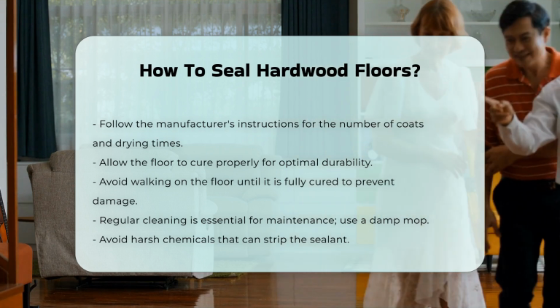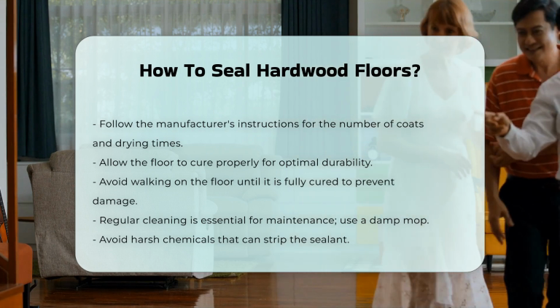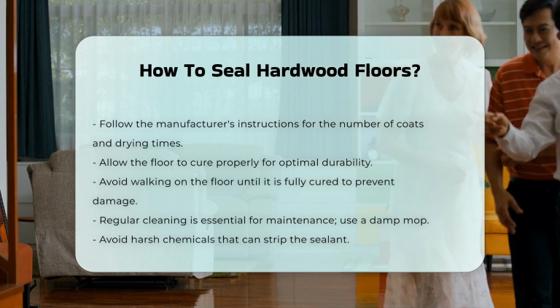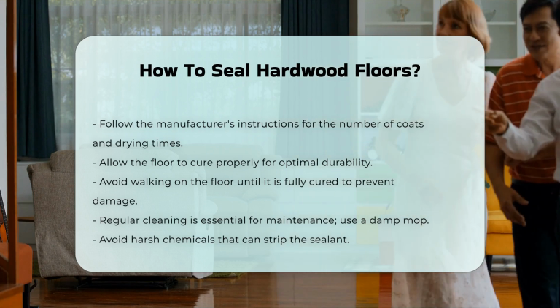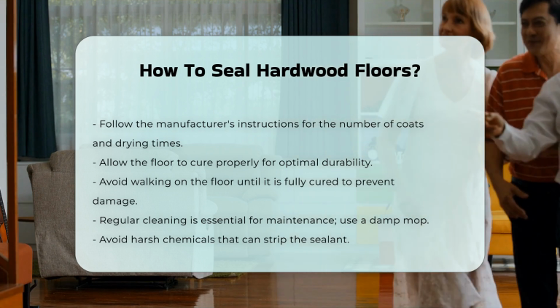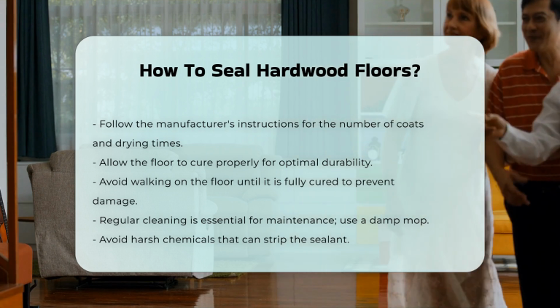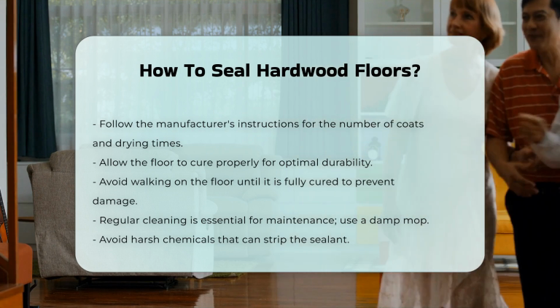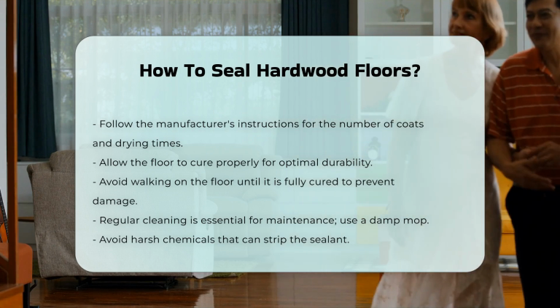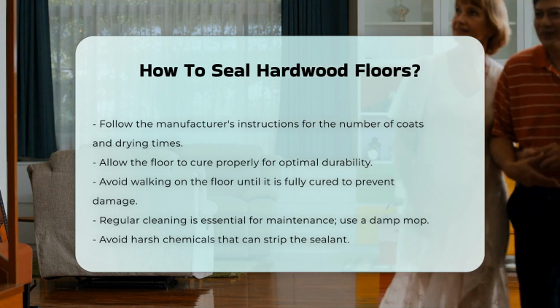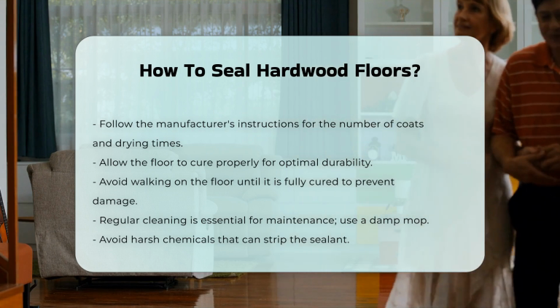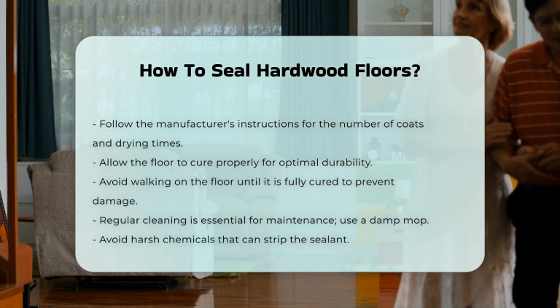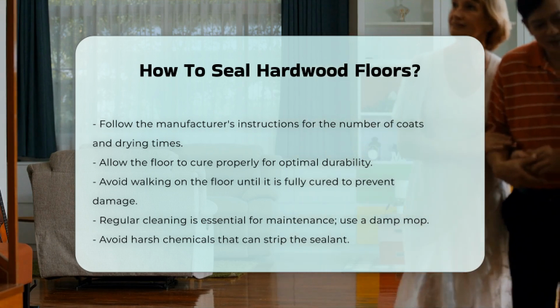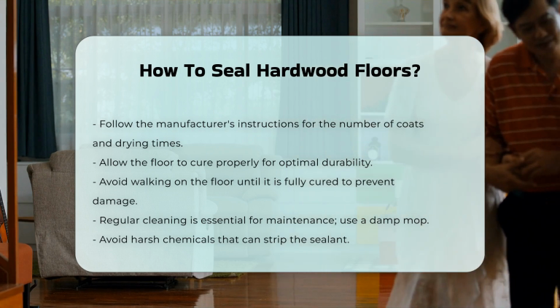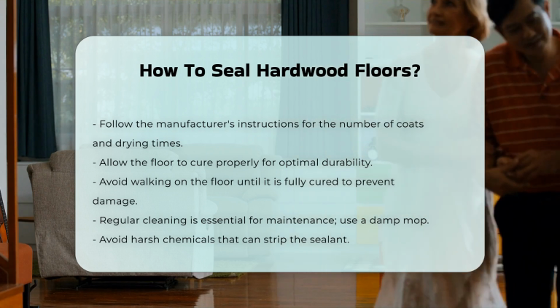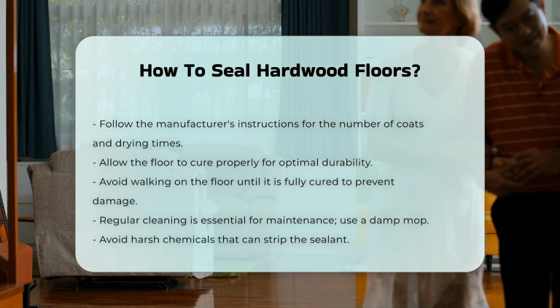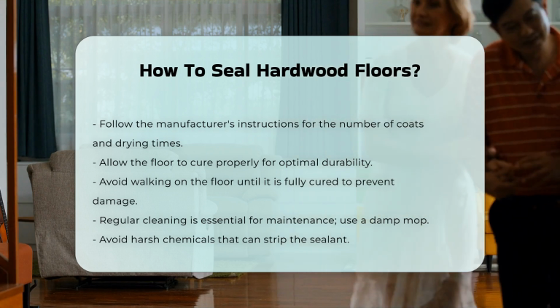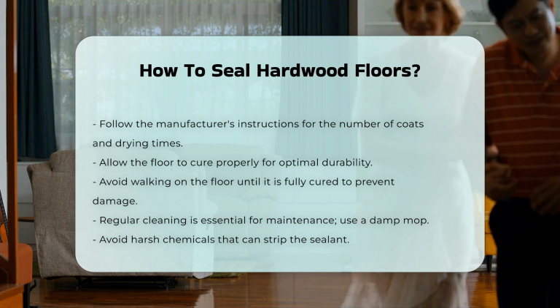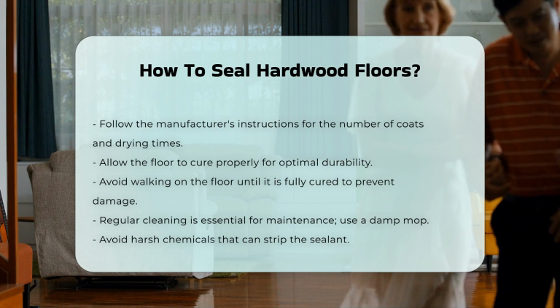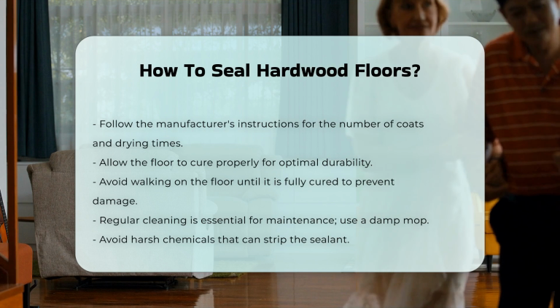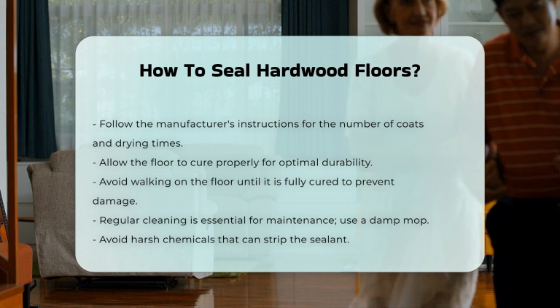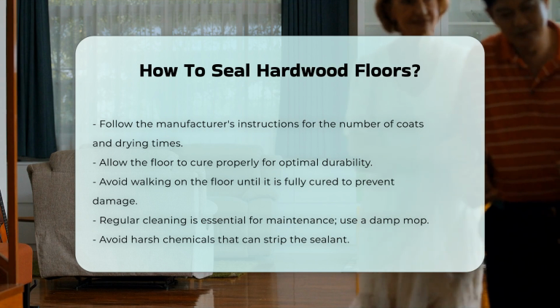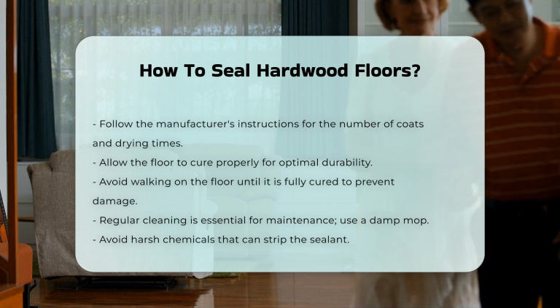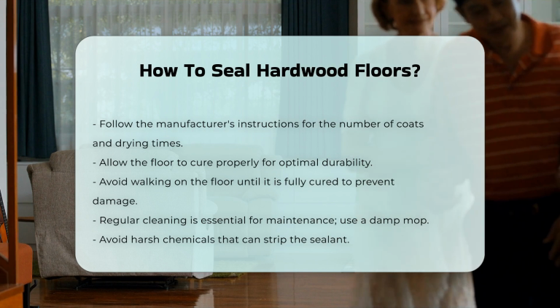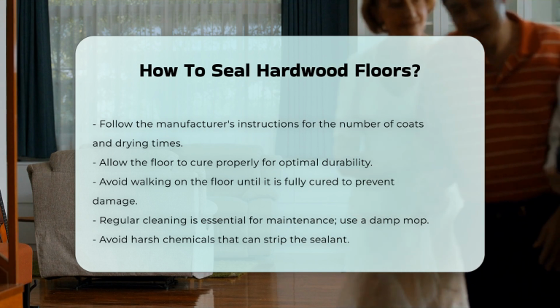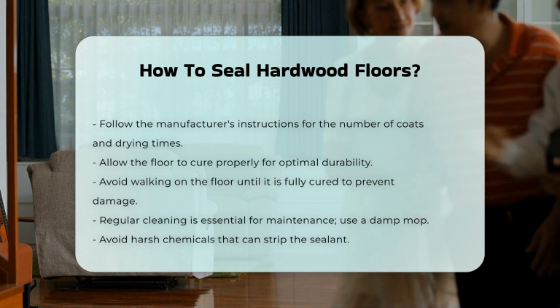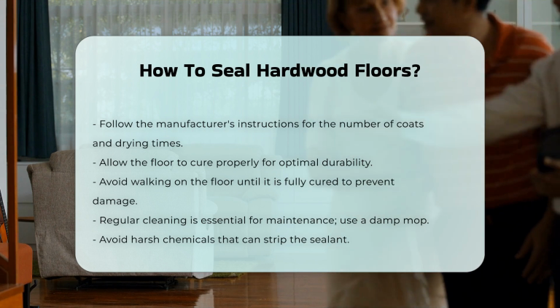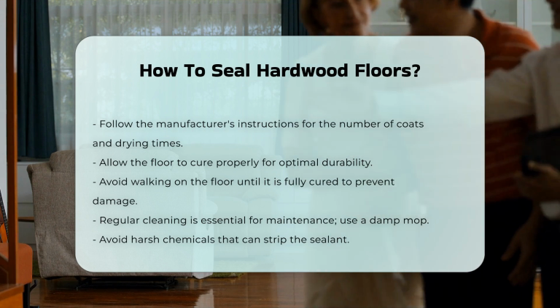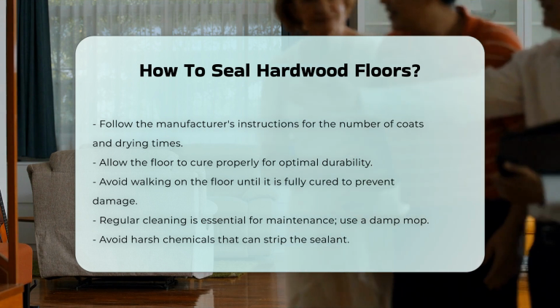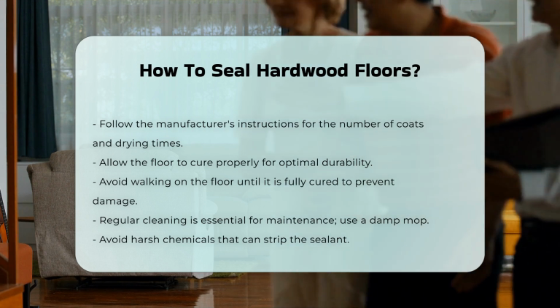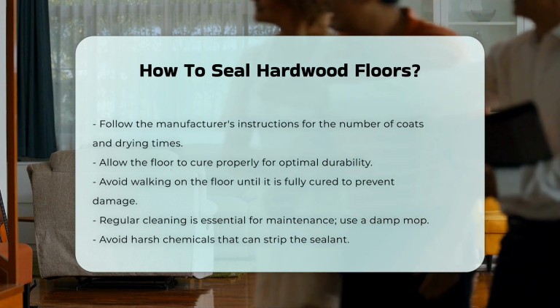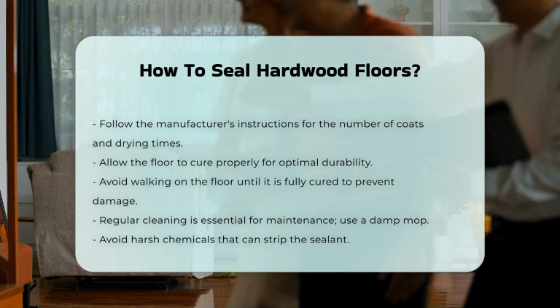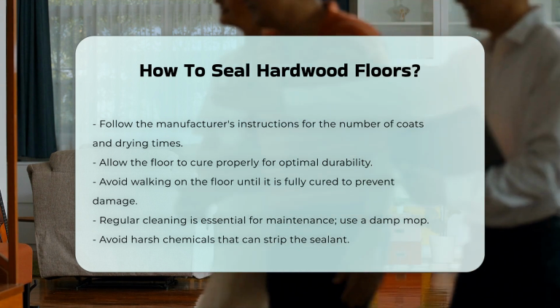For maintenance, regular cleaning is recommended. Use a damp mop and avoid harsh chemicals that can strip the sealant.